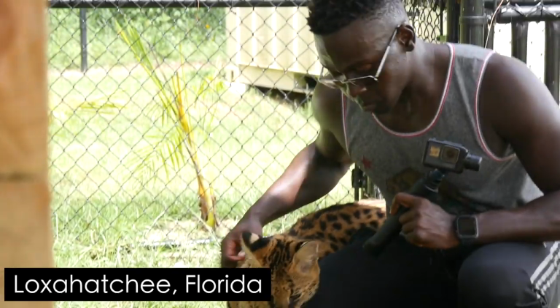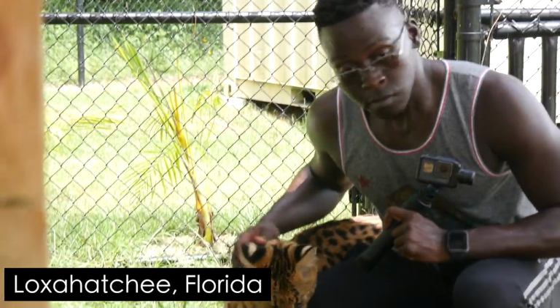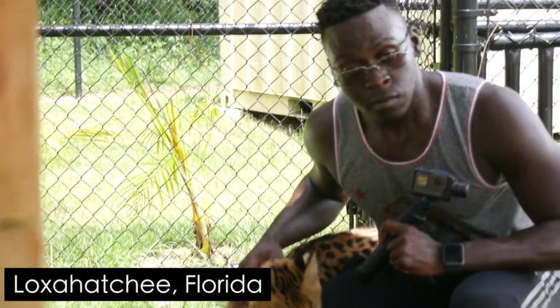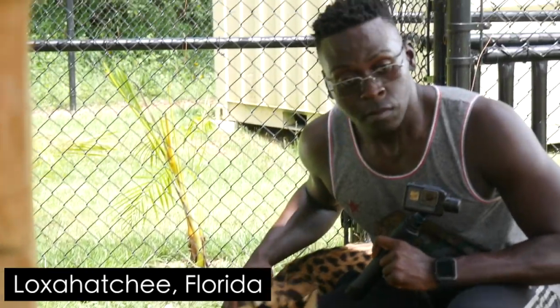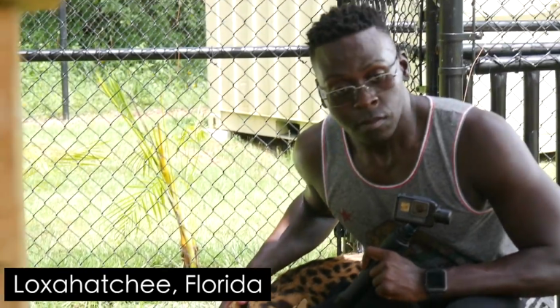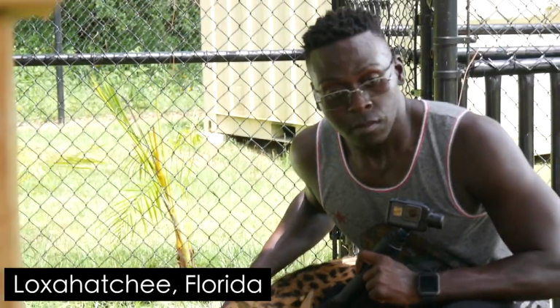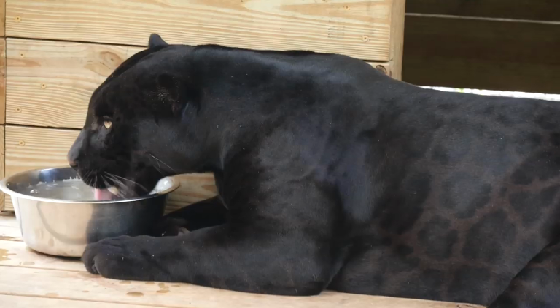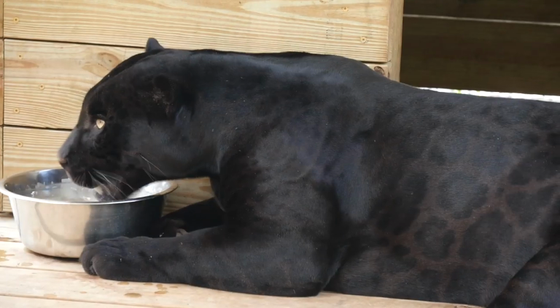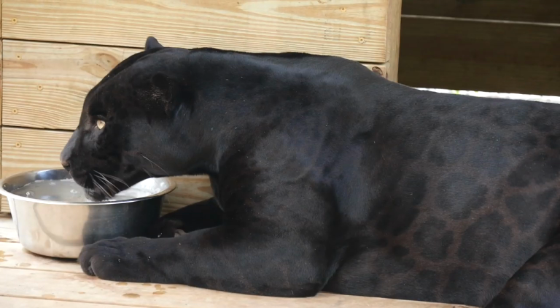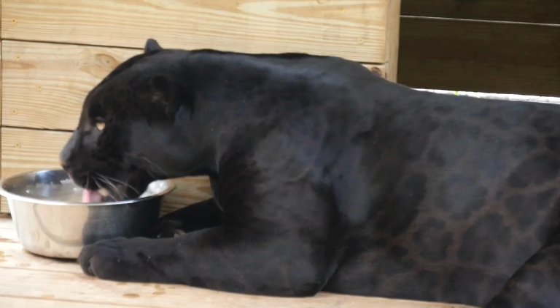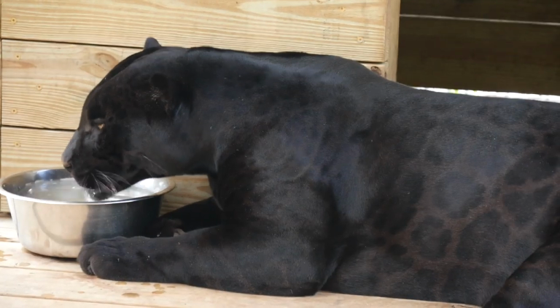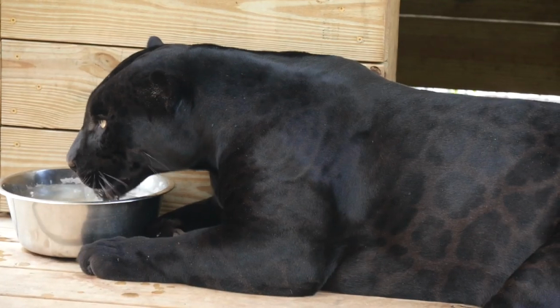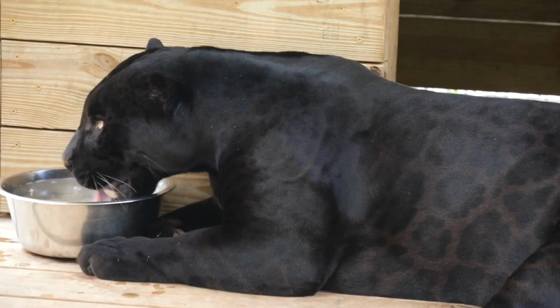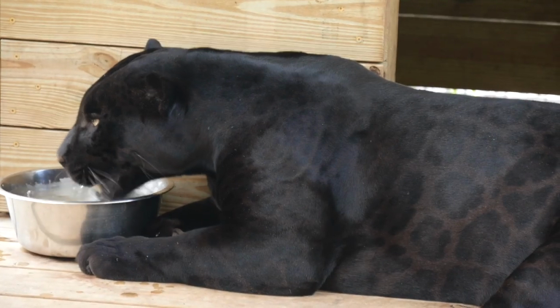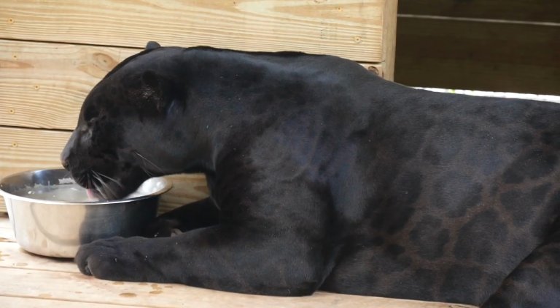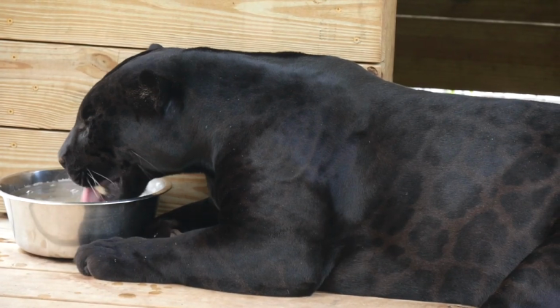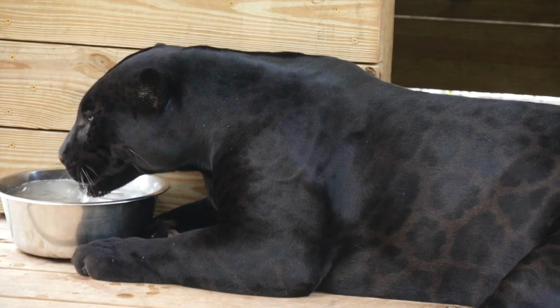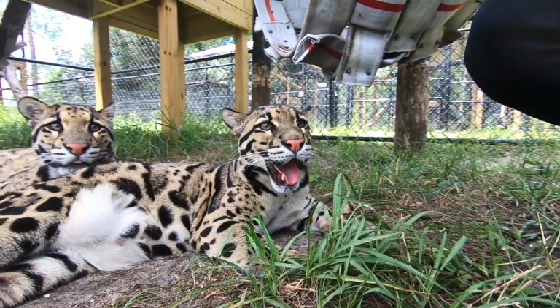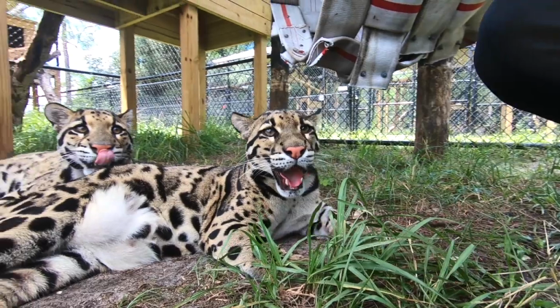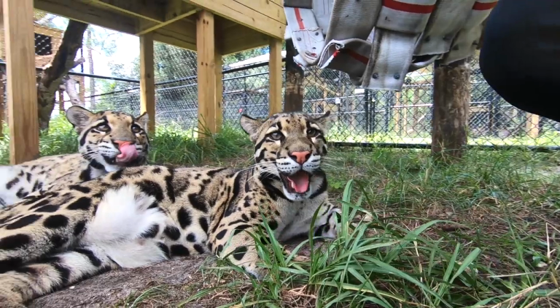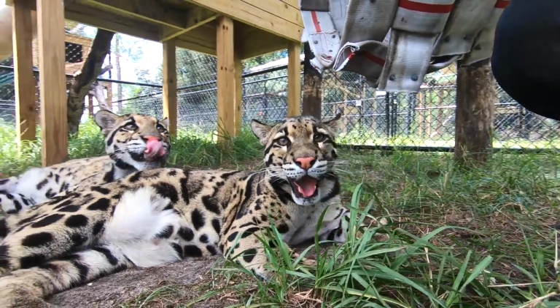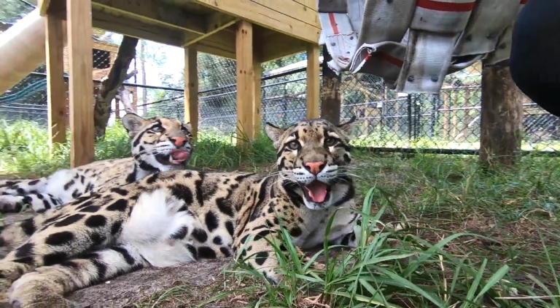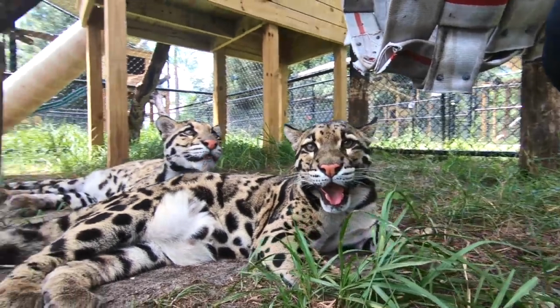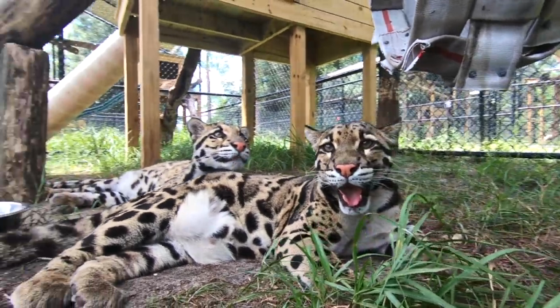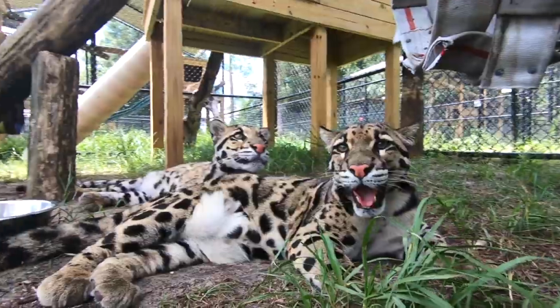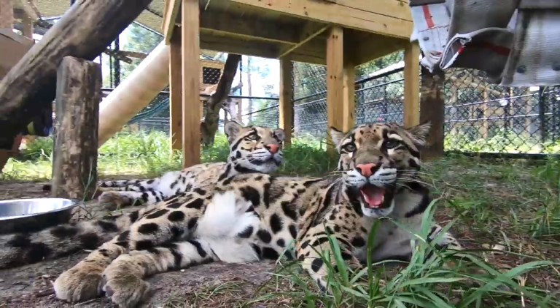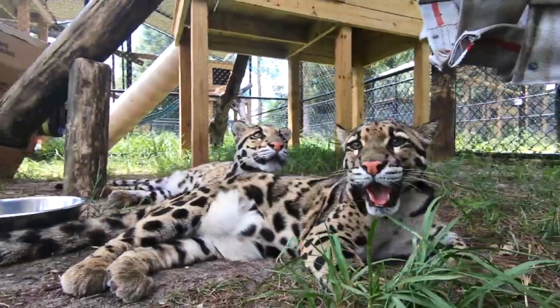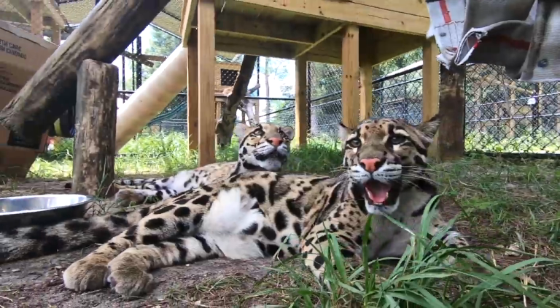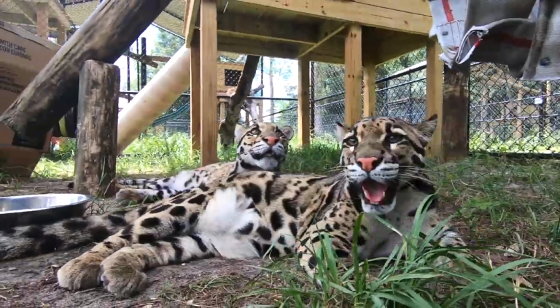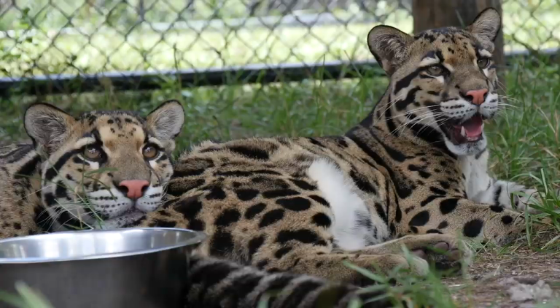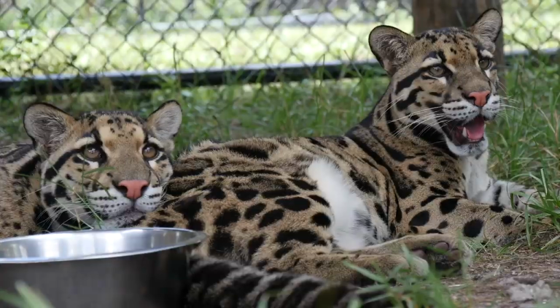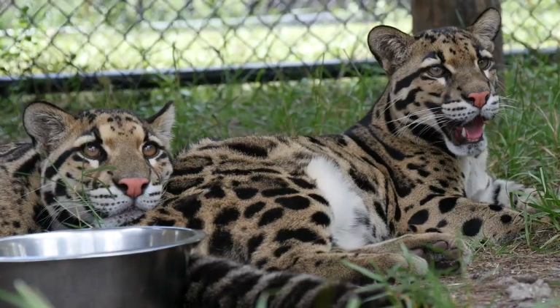We saw a few different cats from various regions of the world, but we were lucky enough to get to go in with two clouded leopard cubs.